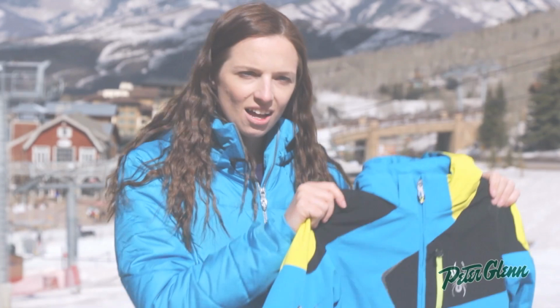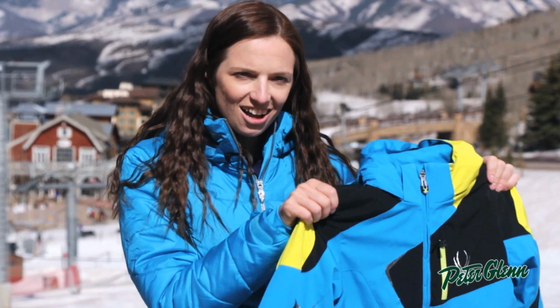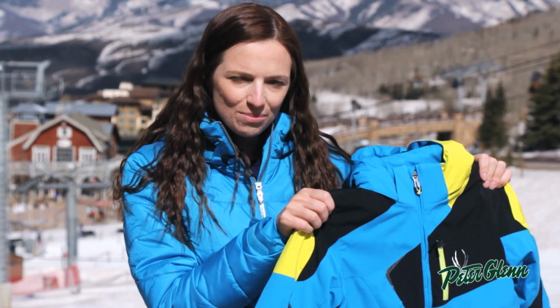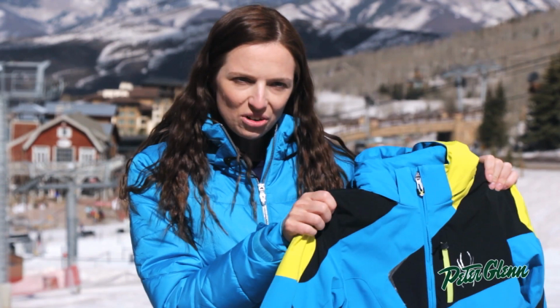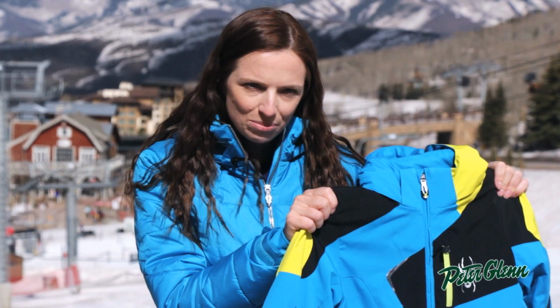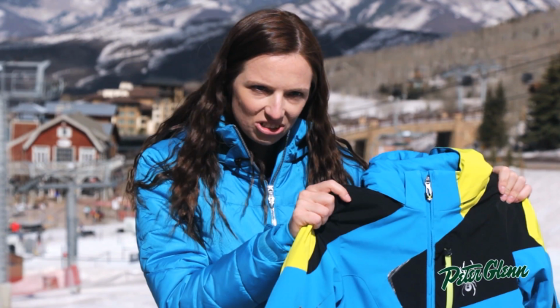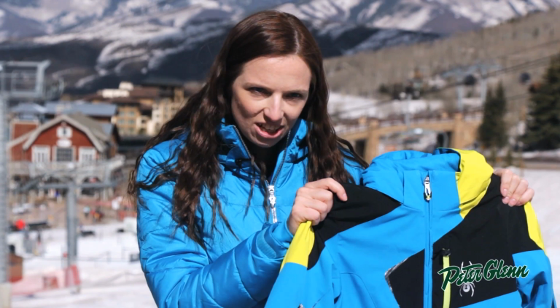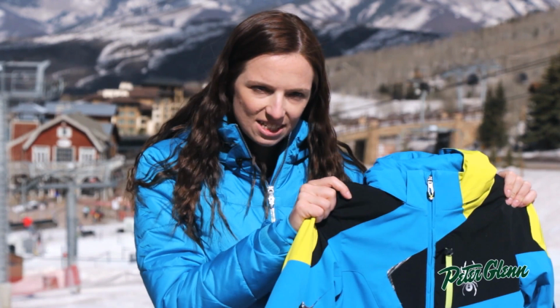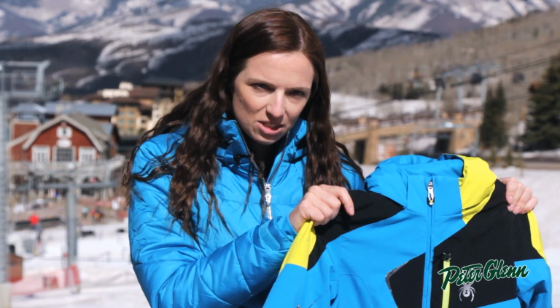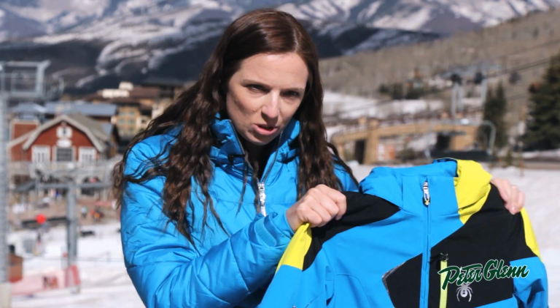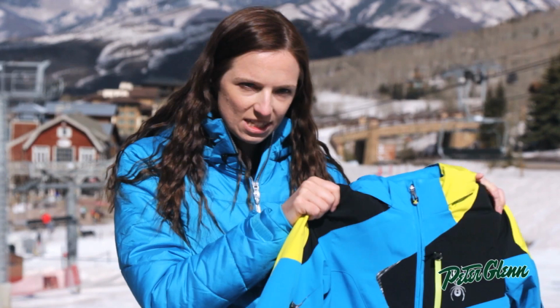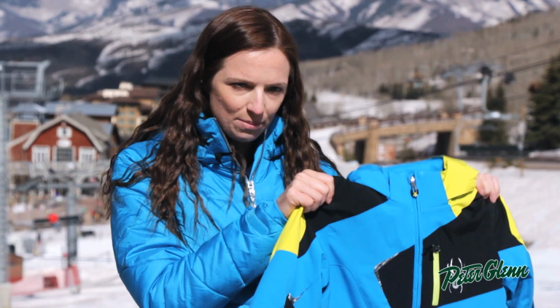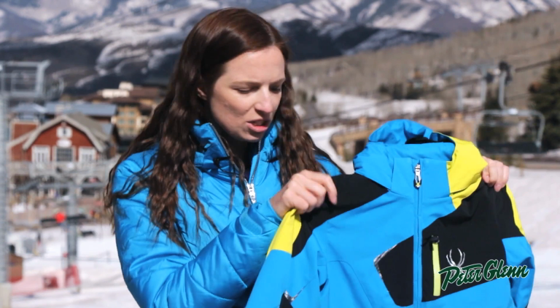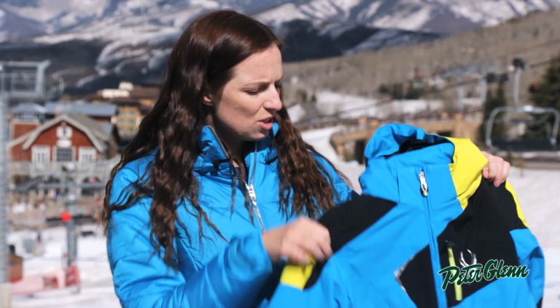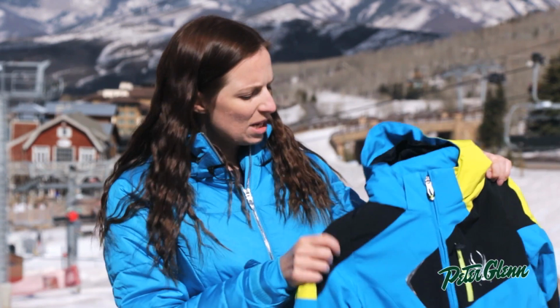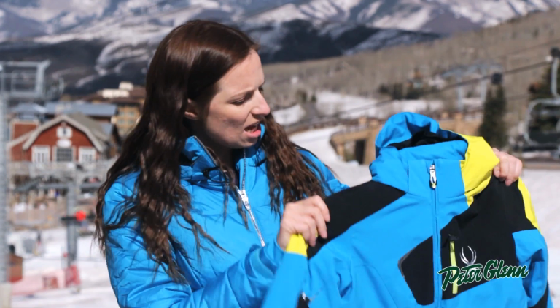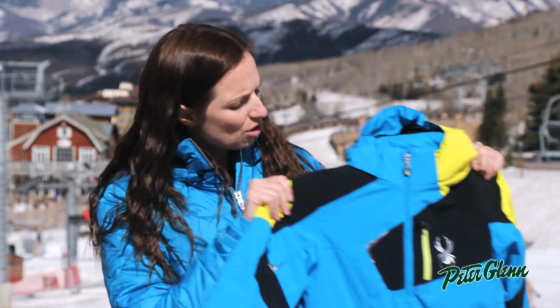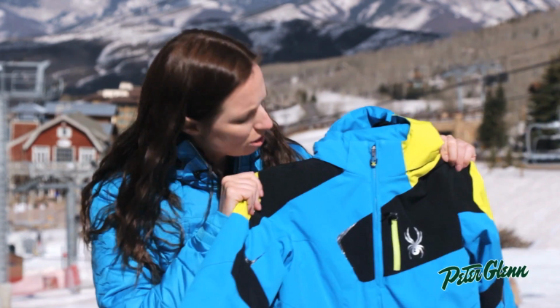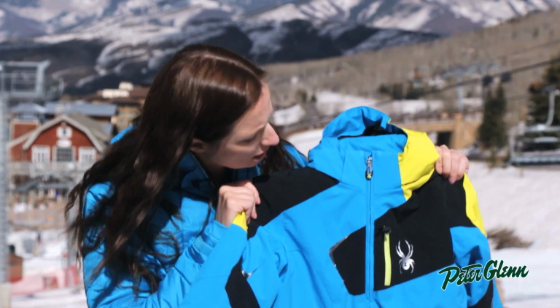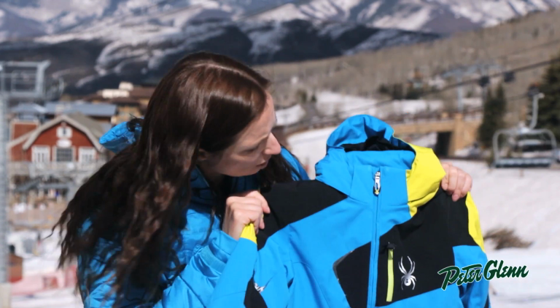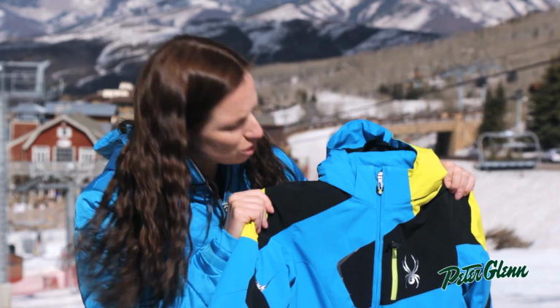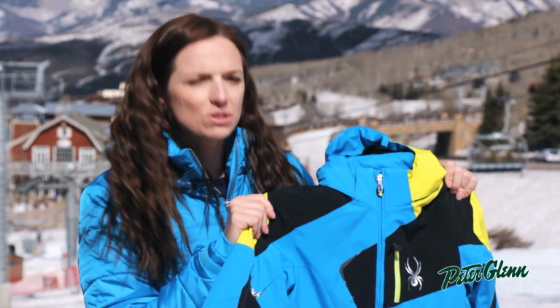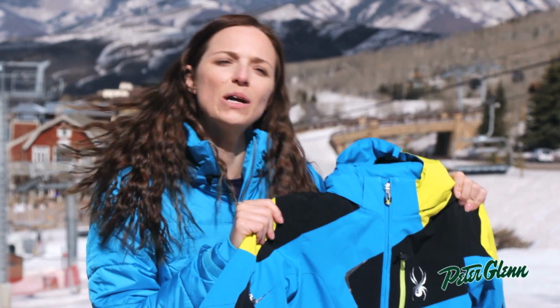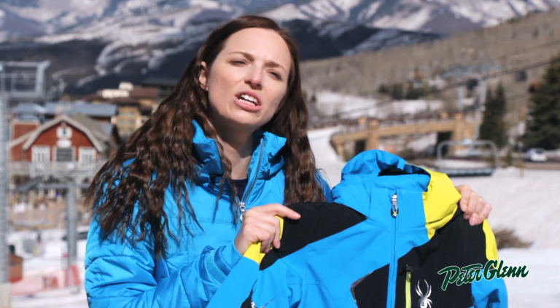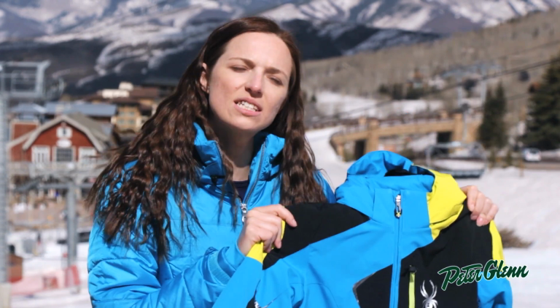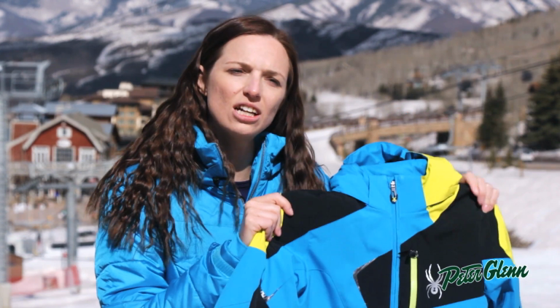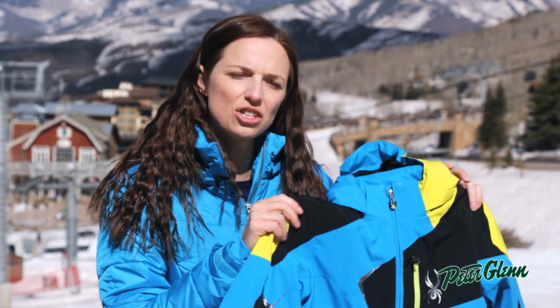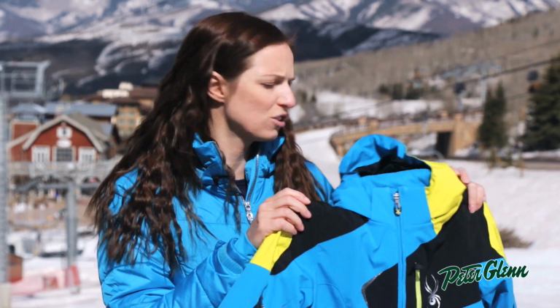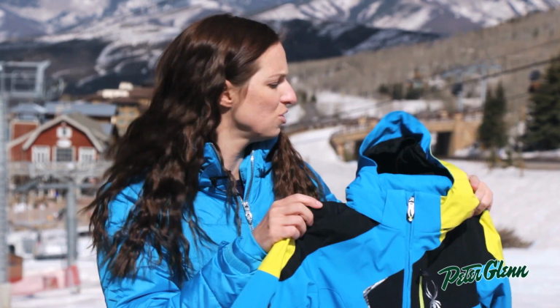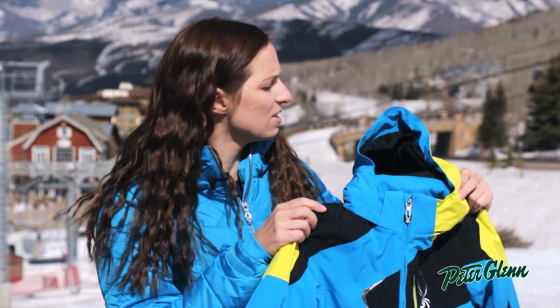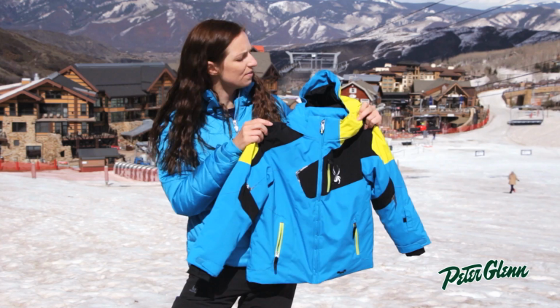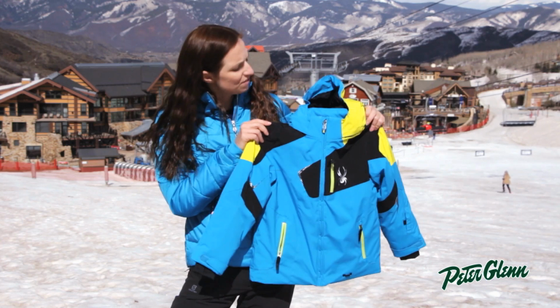Hi, I'm Laura from Peter Glen Ski & Sports, and I'm here in Snowmass, Colorado, checking out the new Spire Kids collection for 2015.